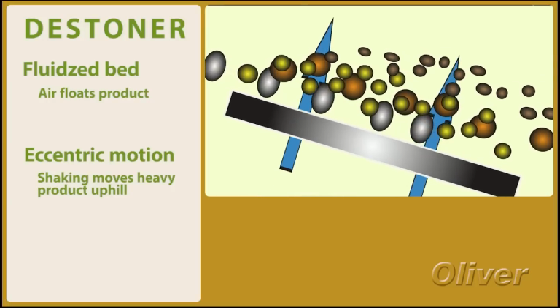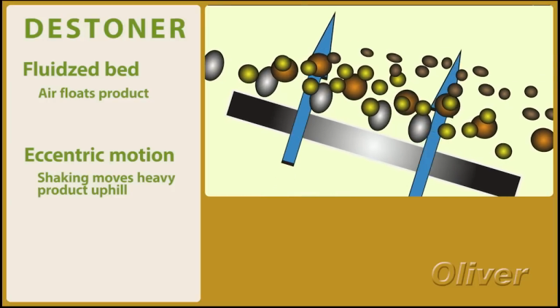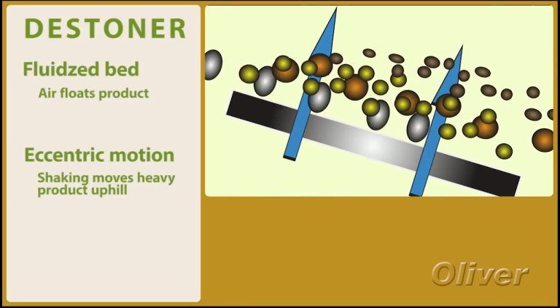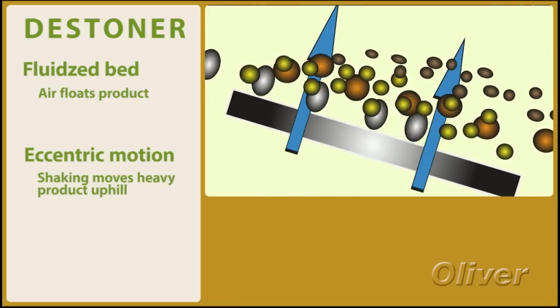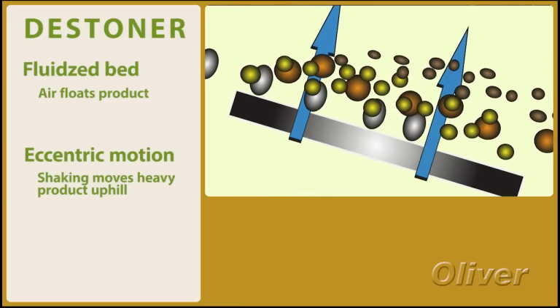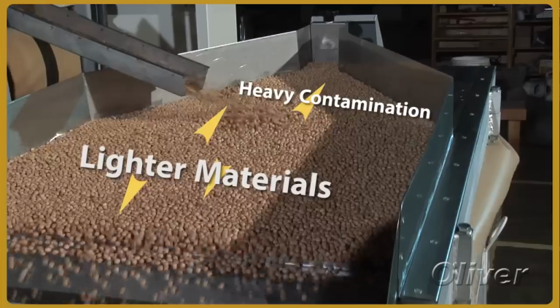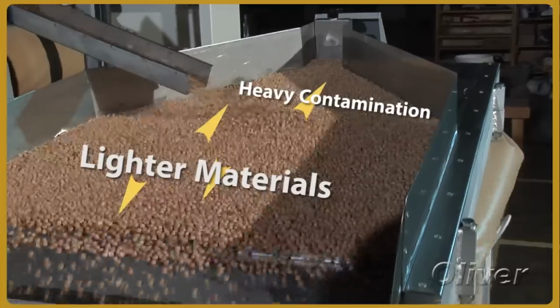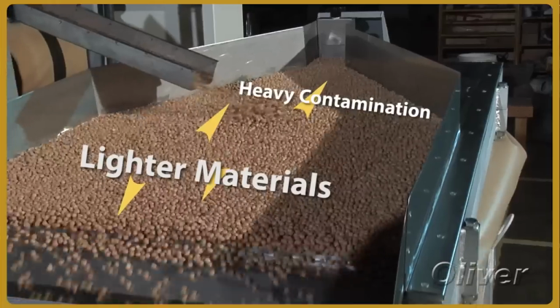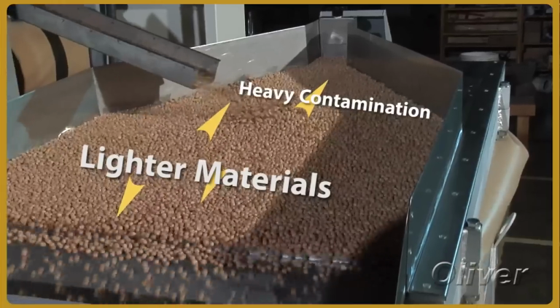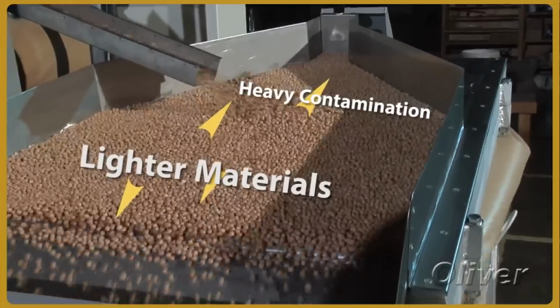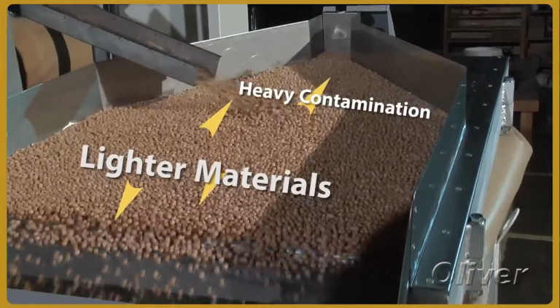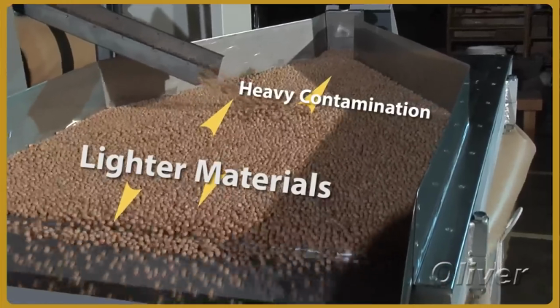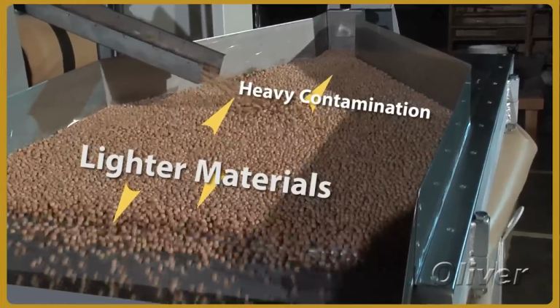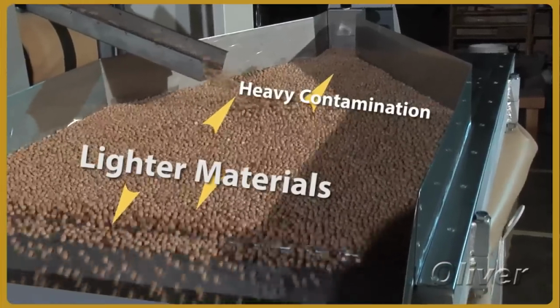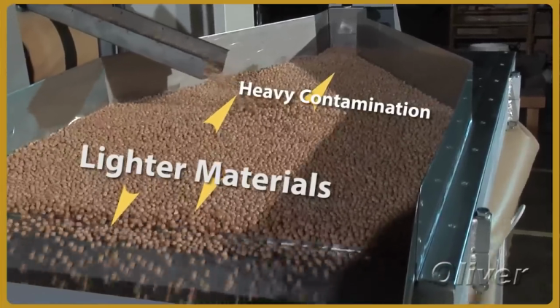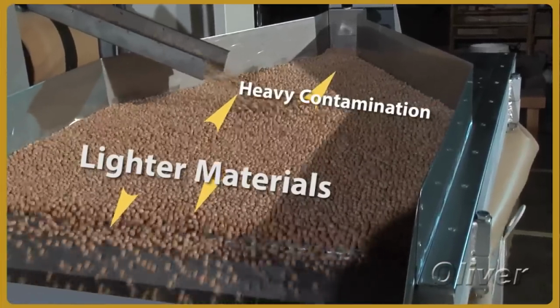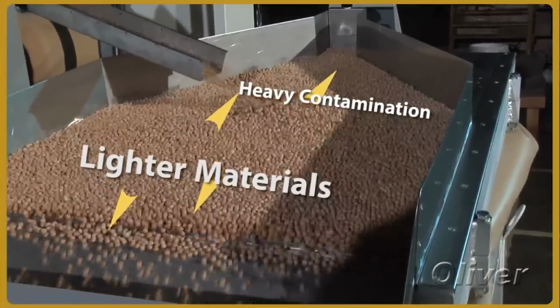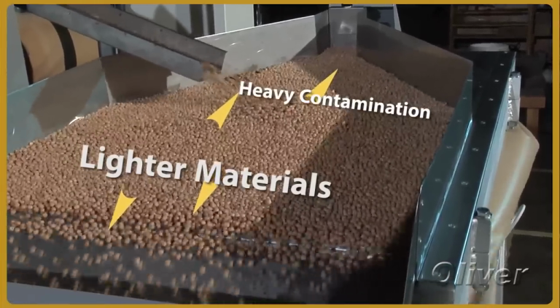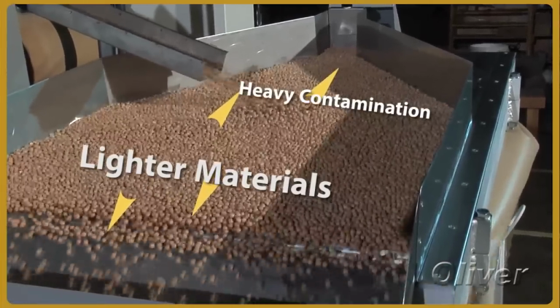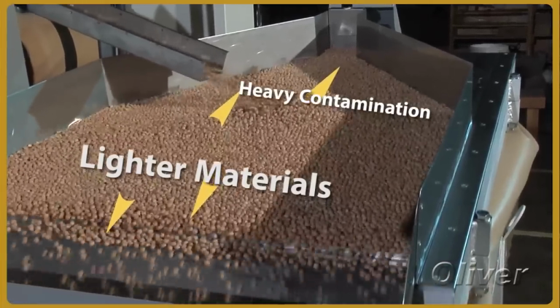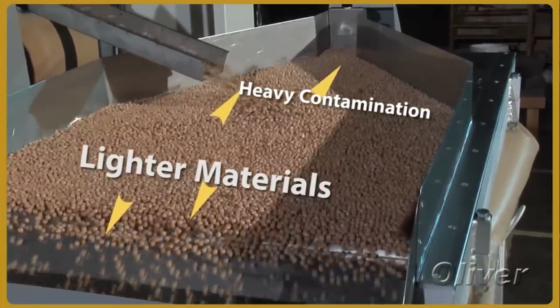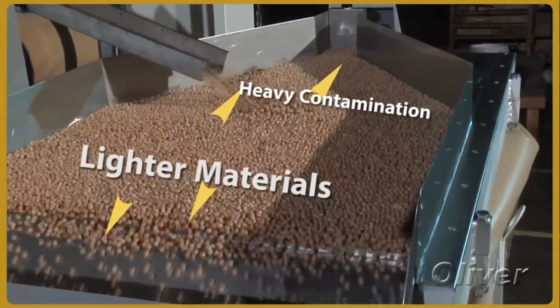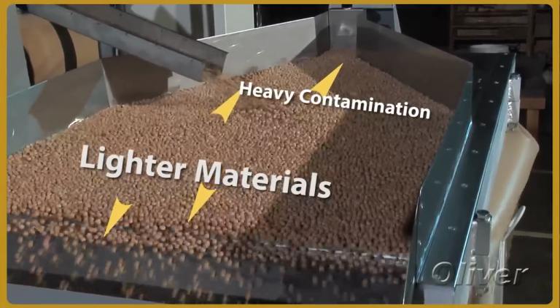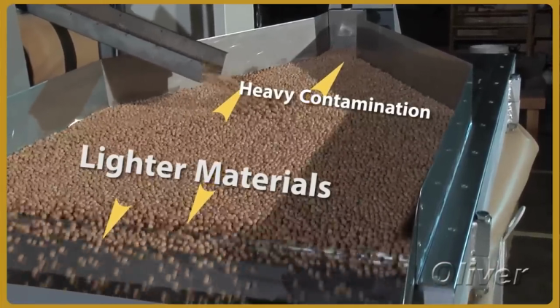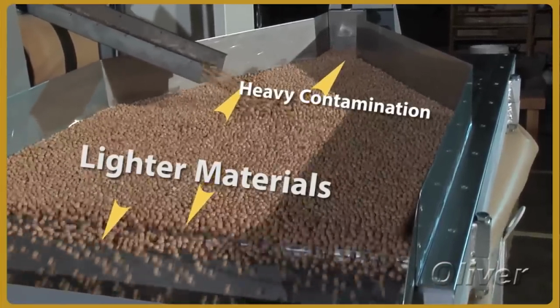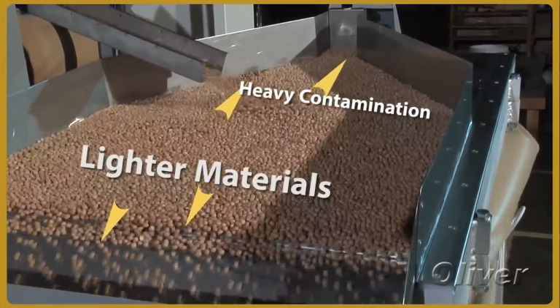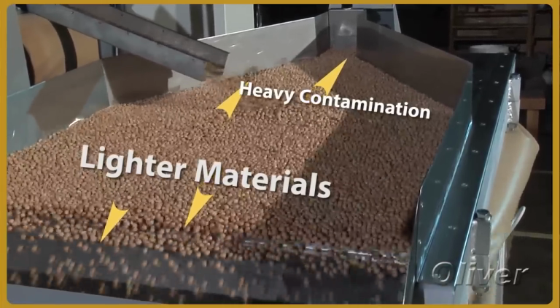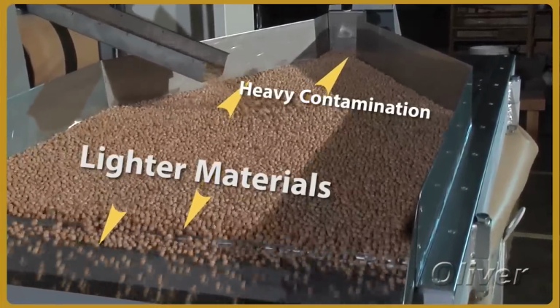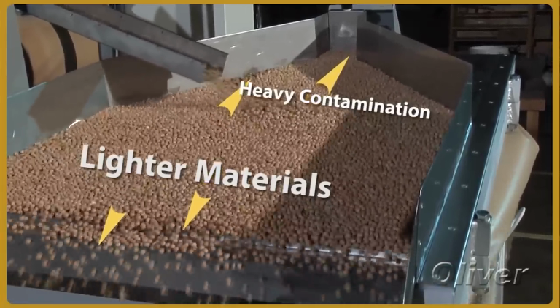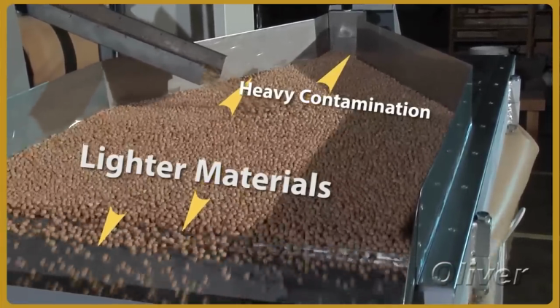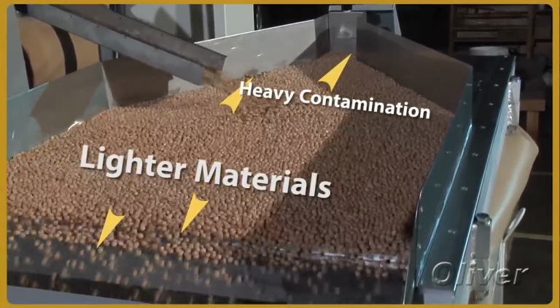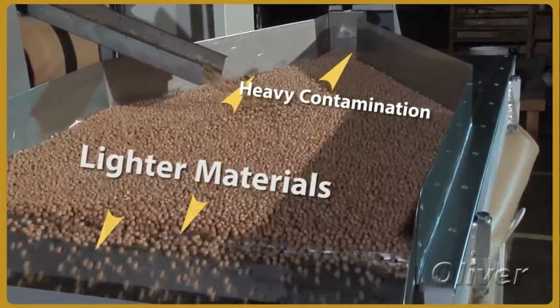This machine operates on a two-way separation — lights and heavies. There's no continuous grade as you would see on a gravity separator.